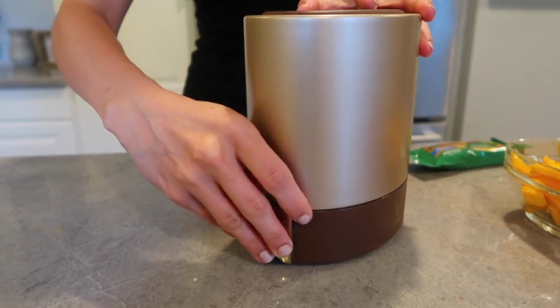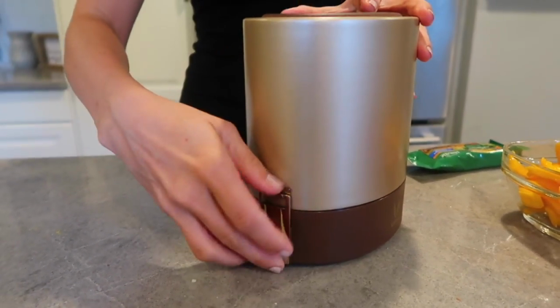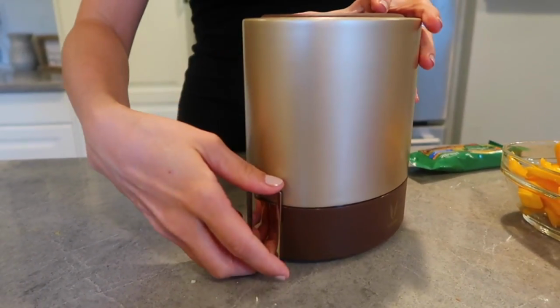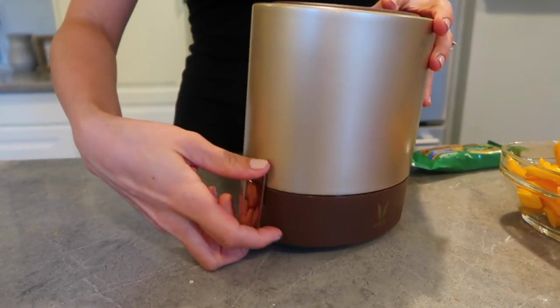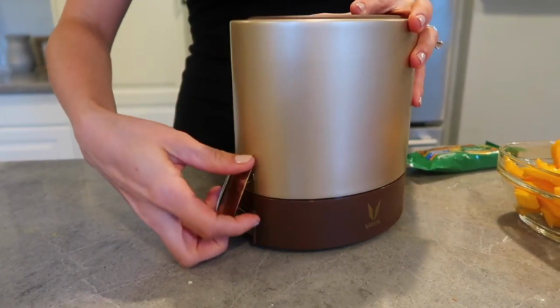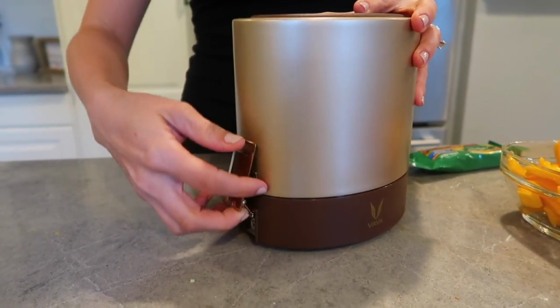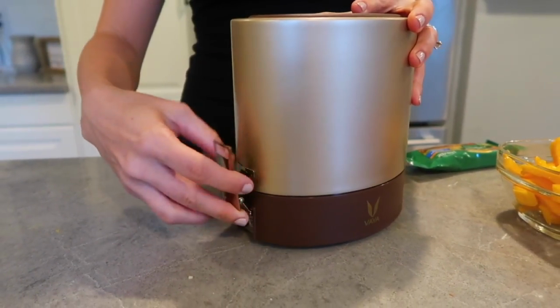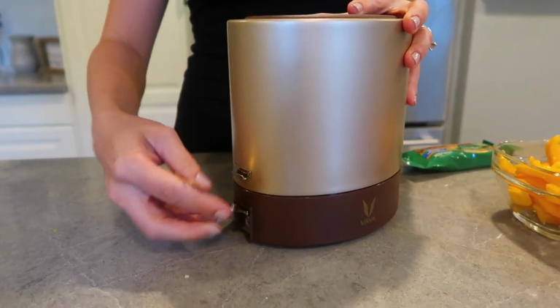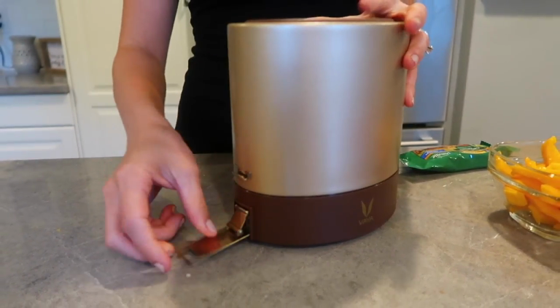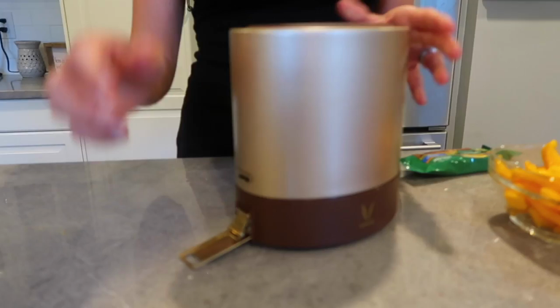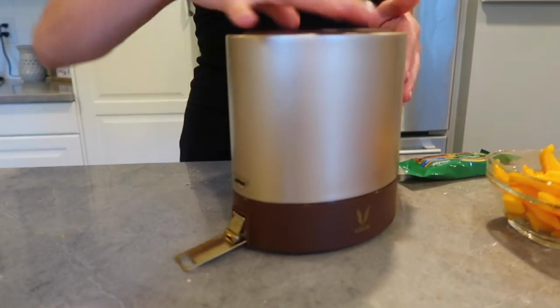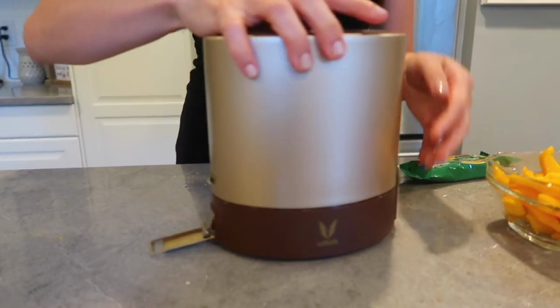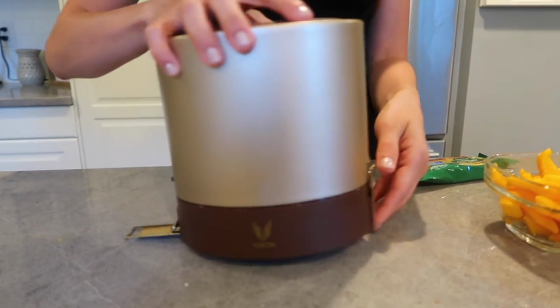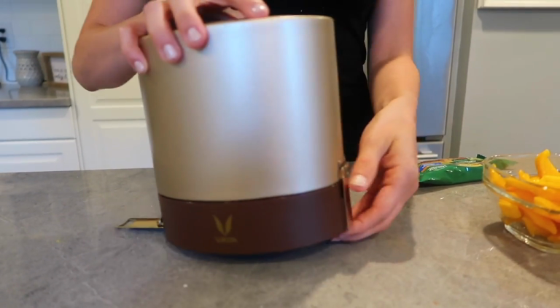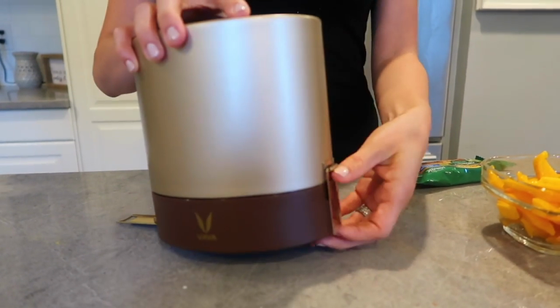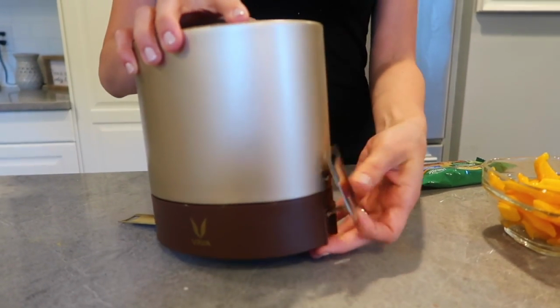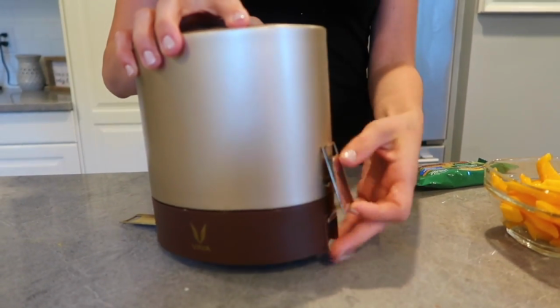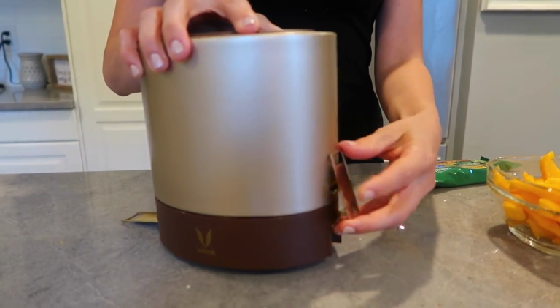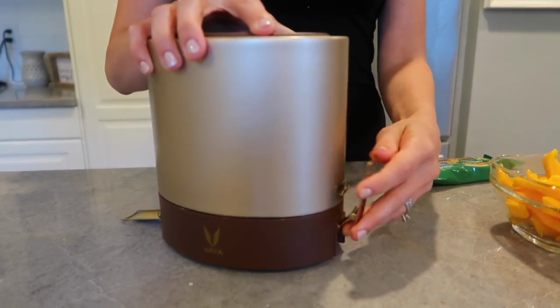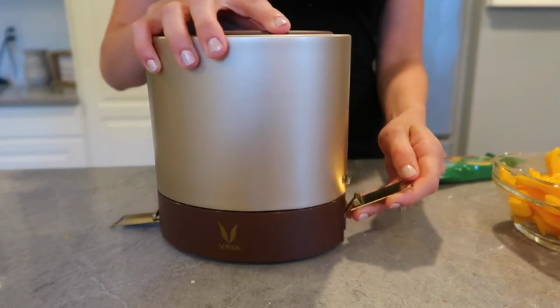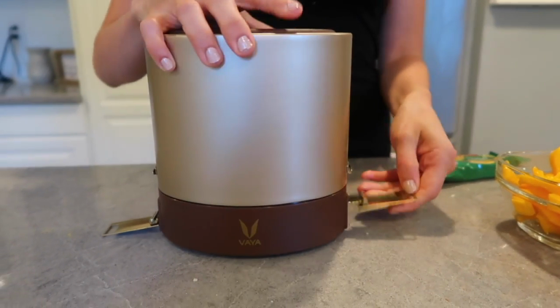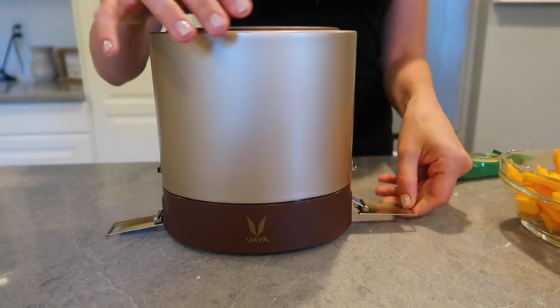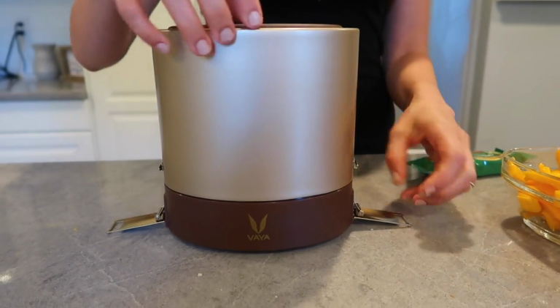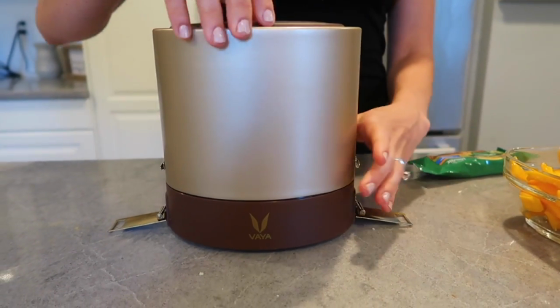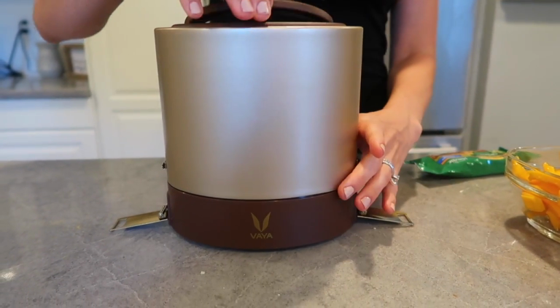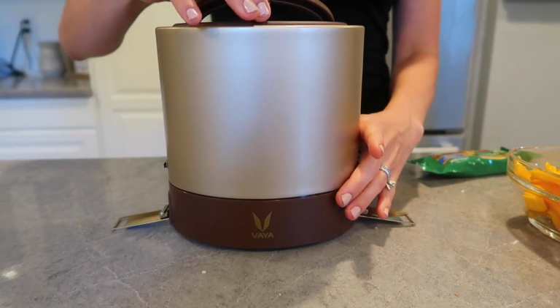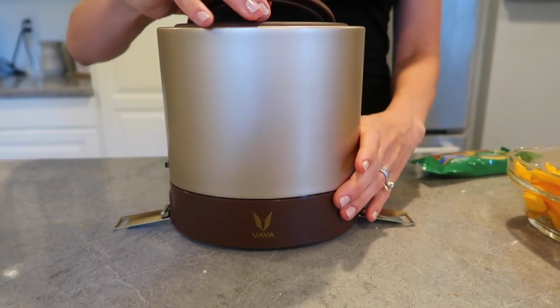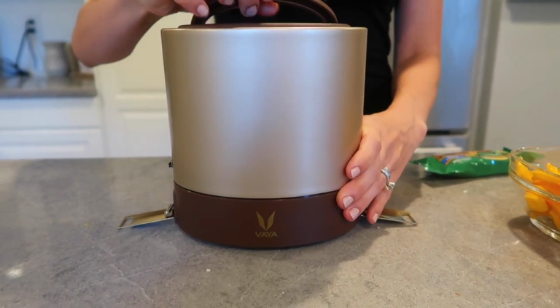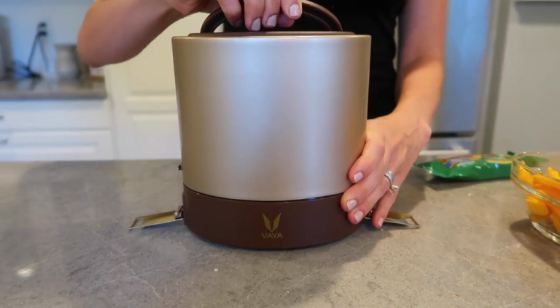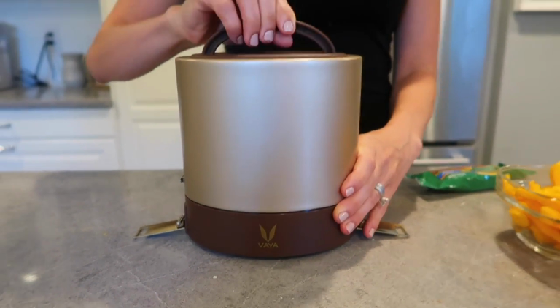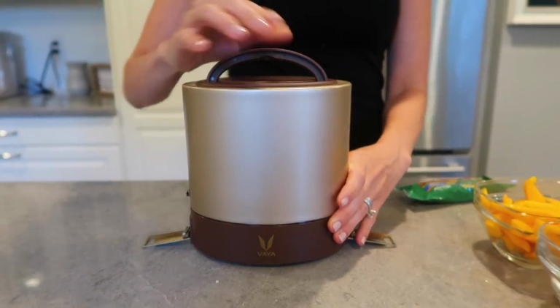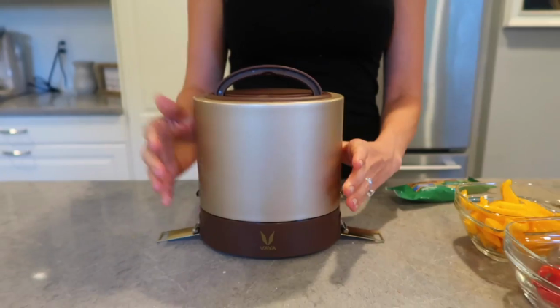Now I'm using my Via Tiffin lunchbox. This lunchbox is amazing. It's super compact, BPA free, leak proof, and stainless steel — nothing harmful.